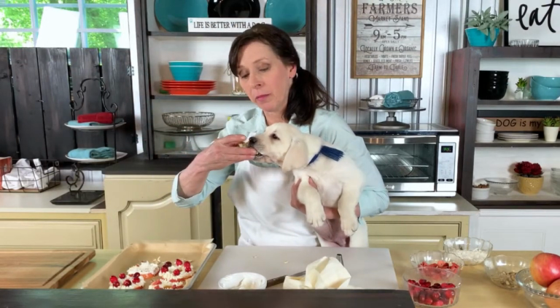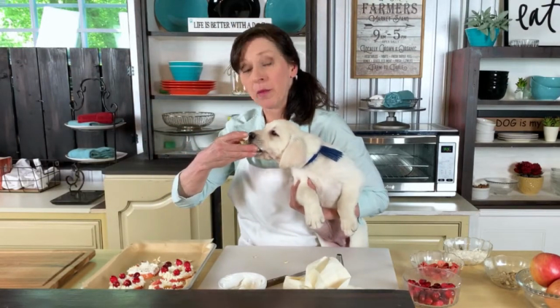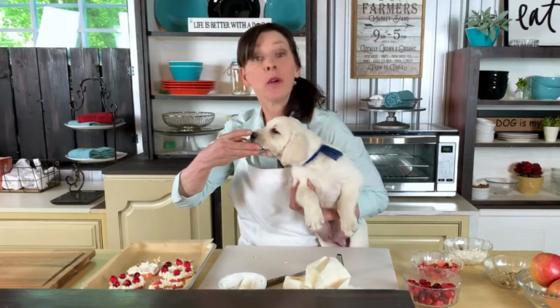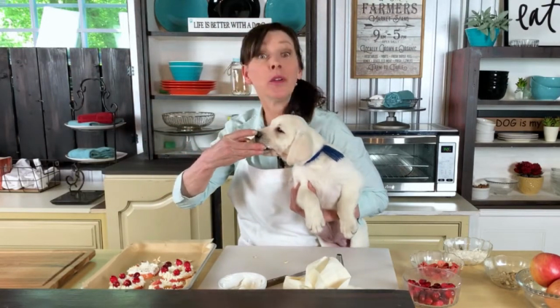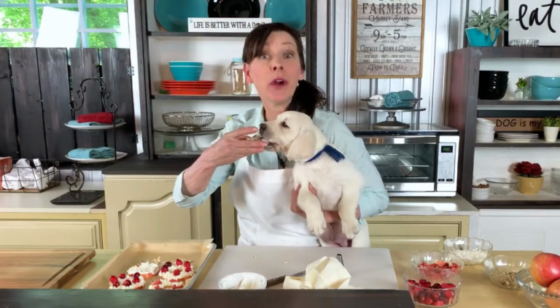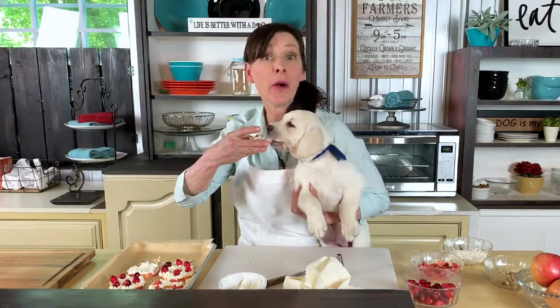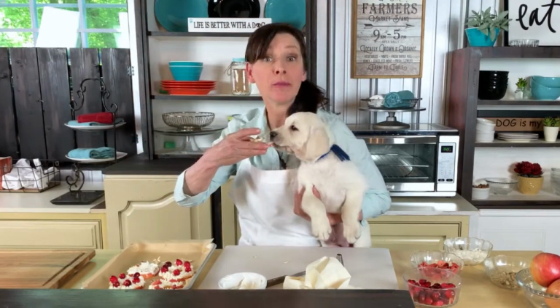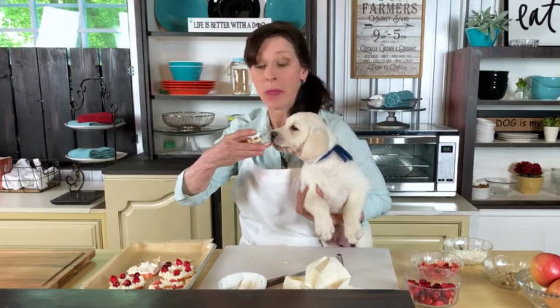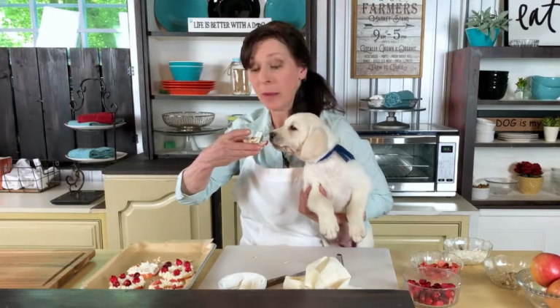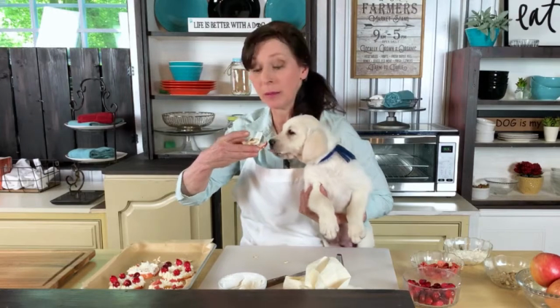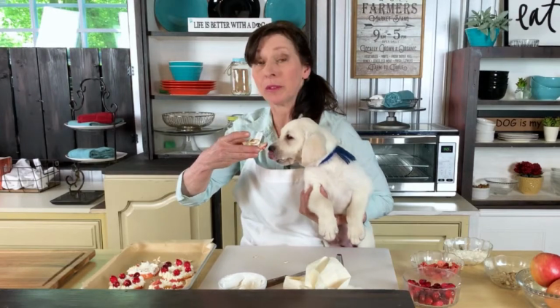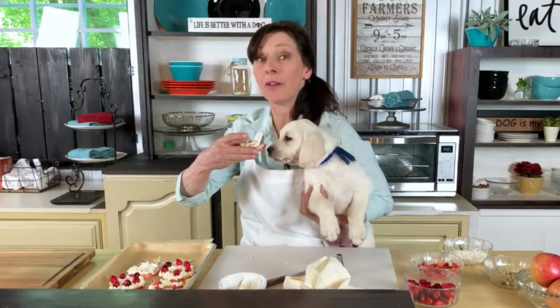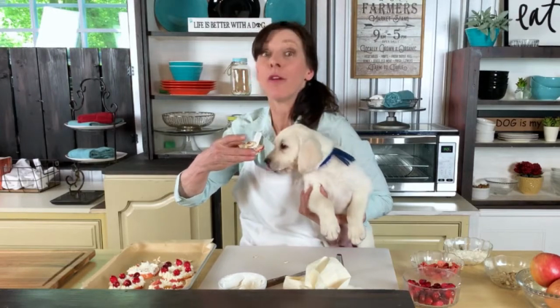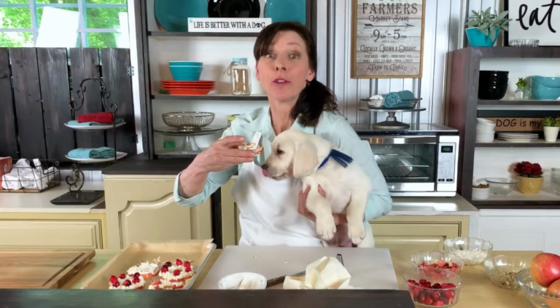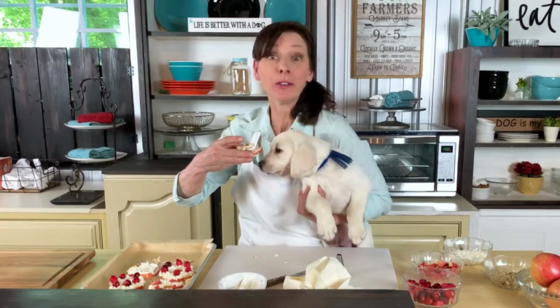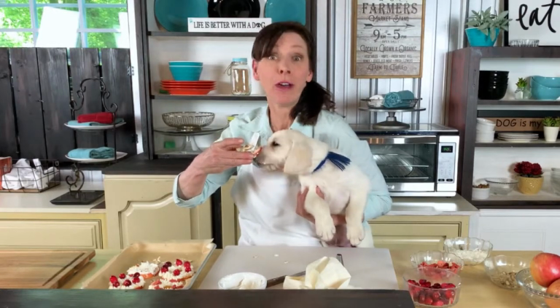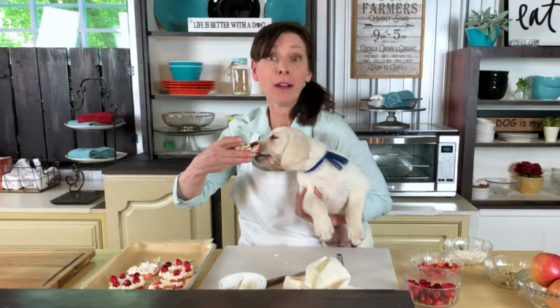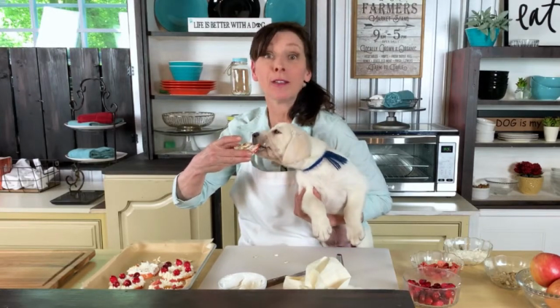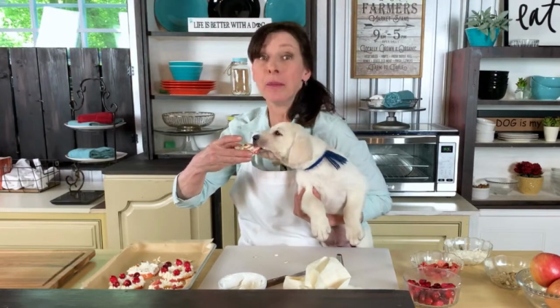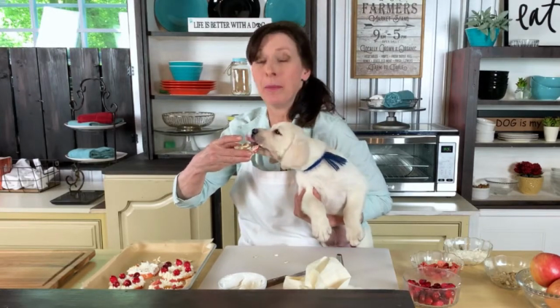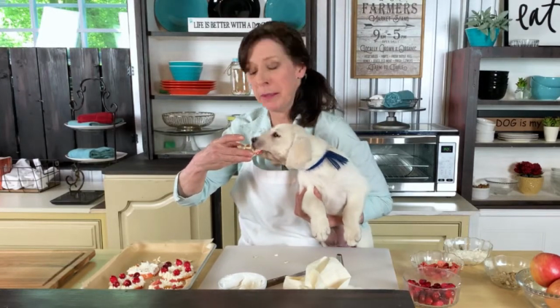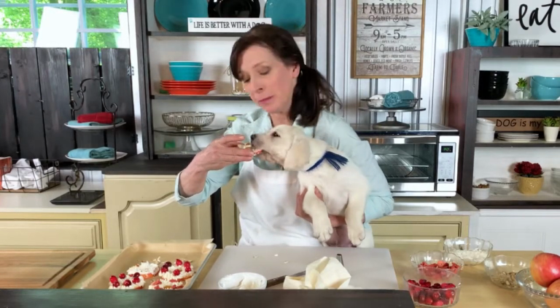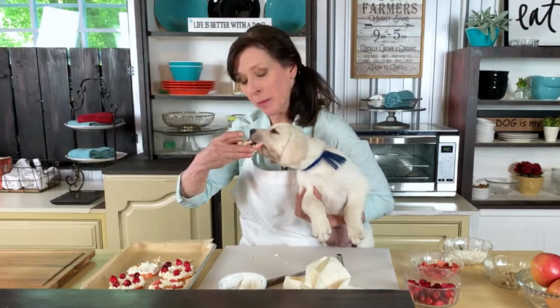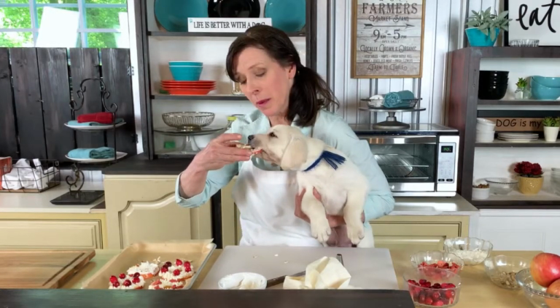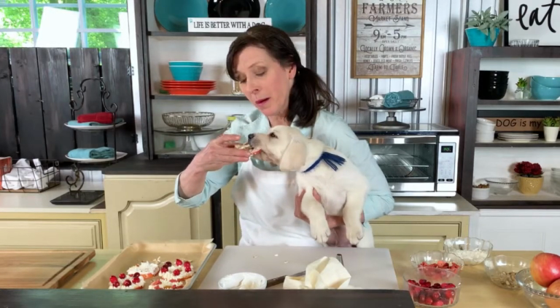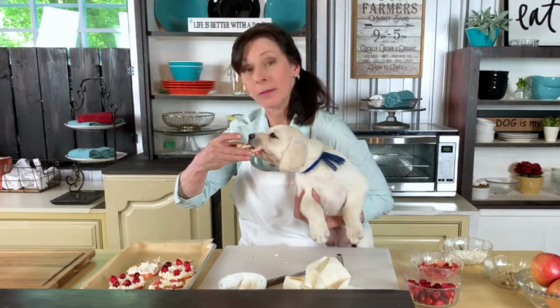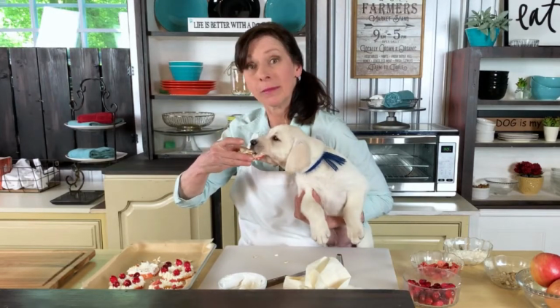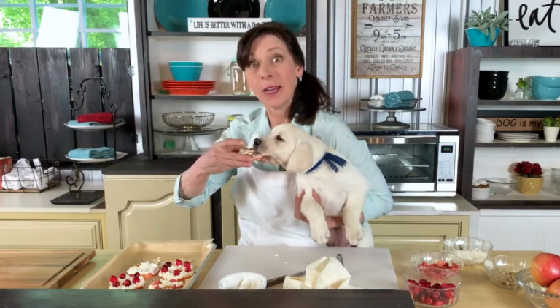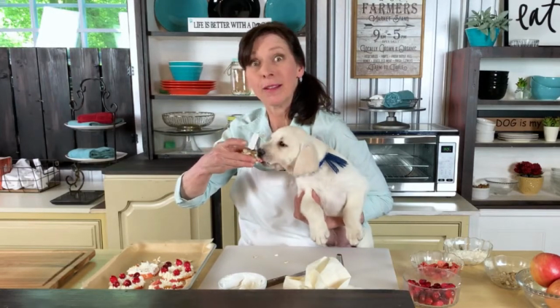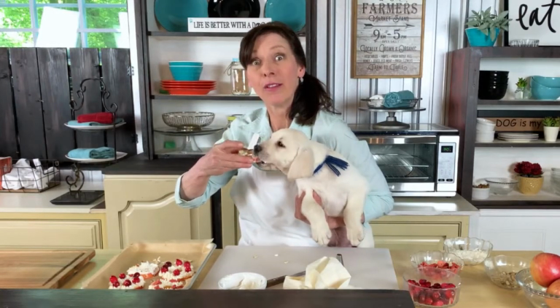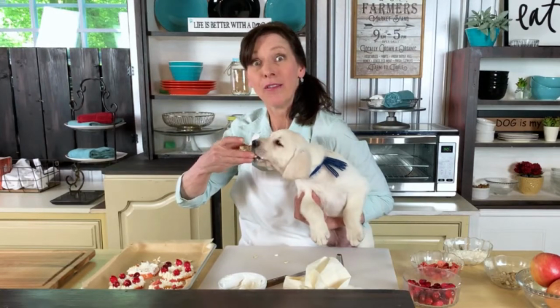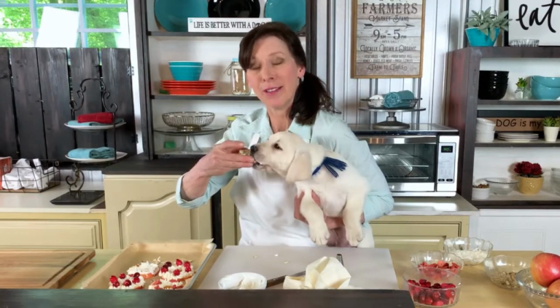So you go and make some stuff for your dog or your puppy. It's good, you'll love these.